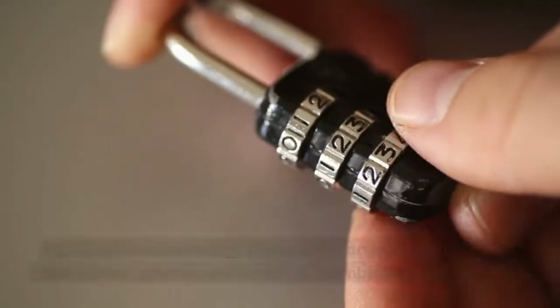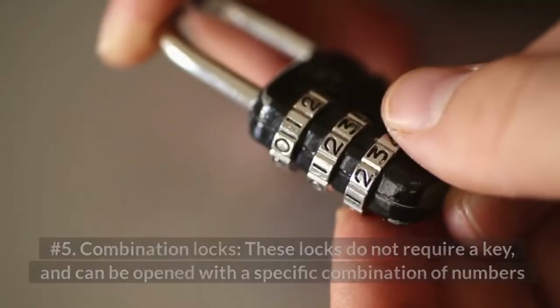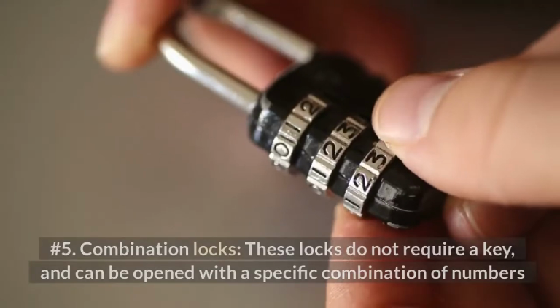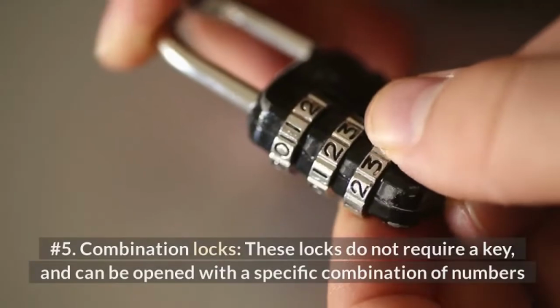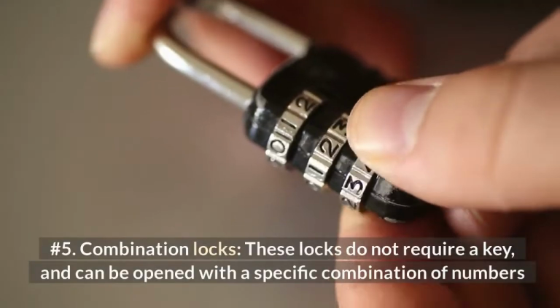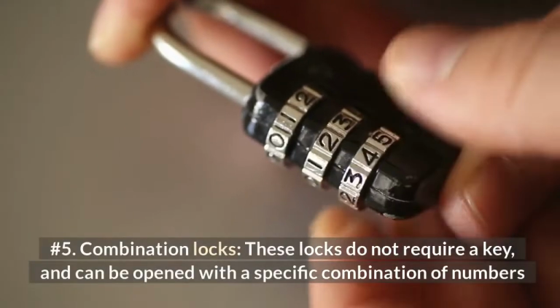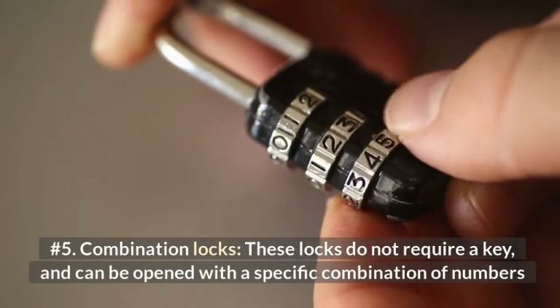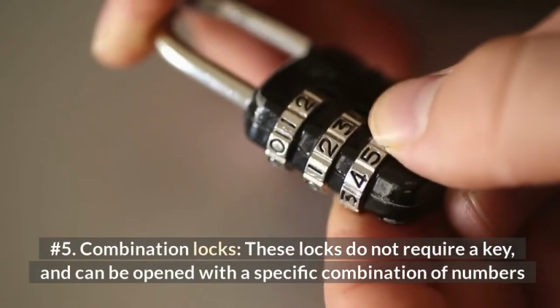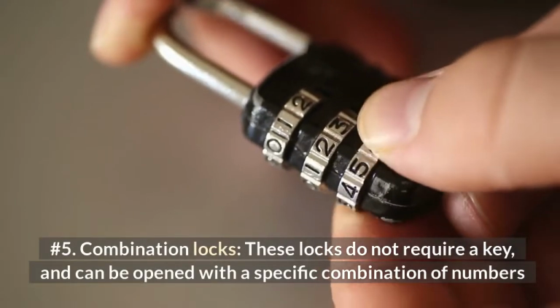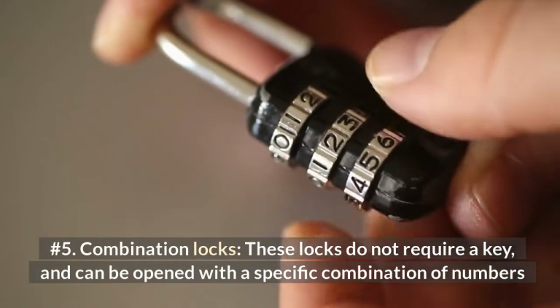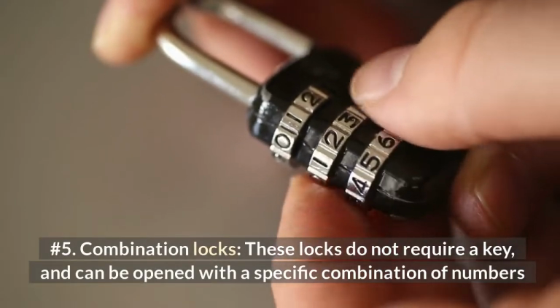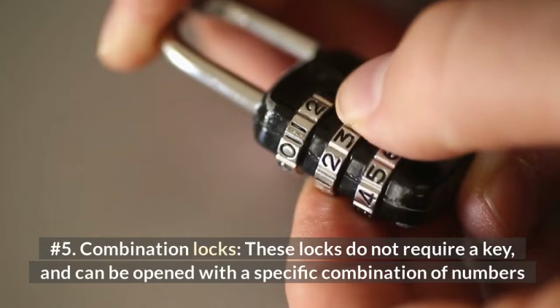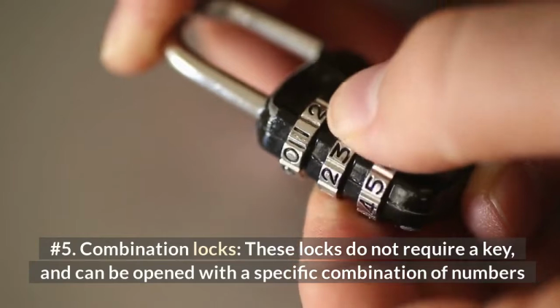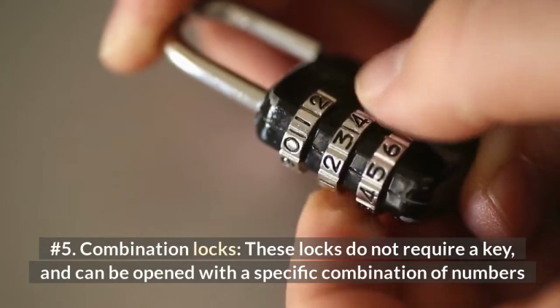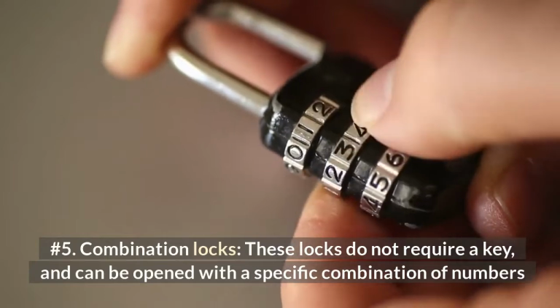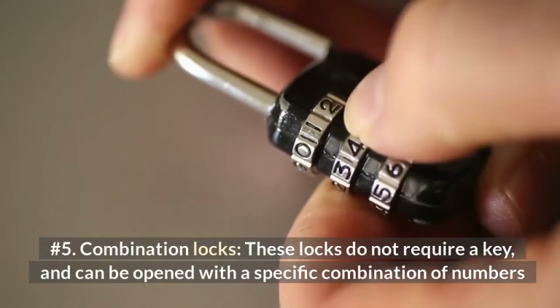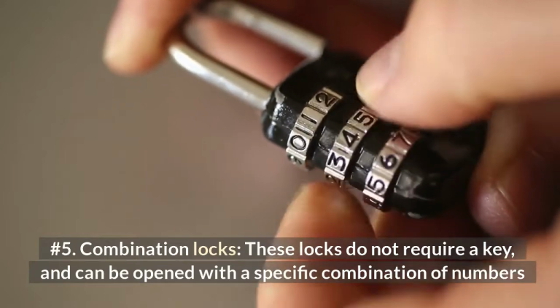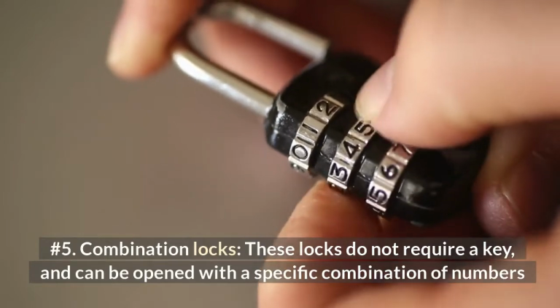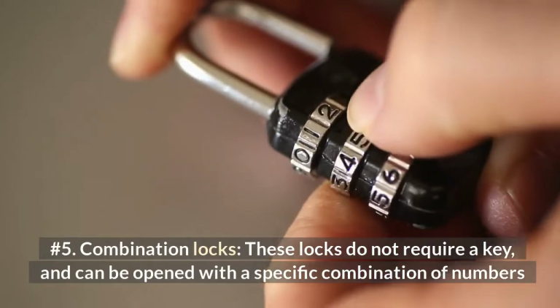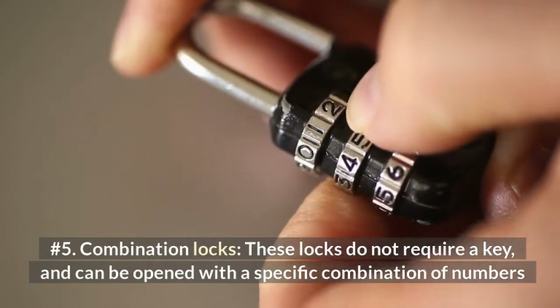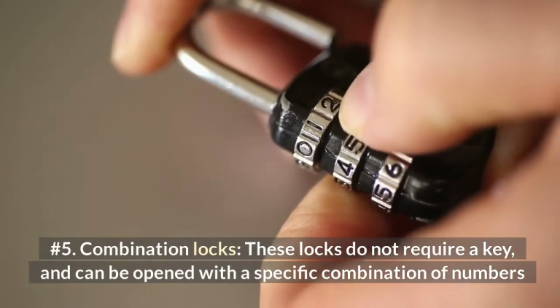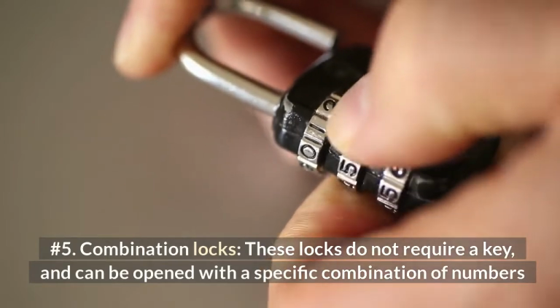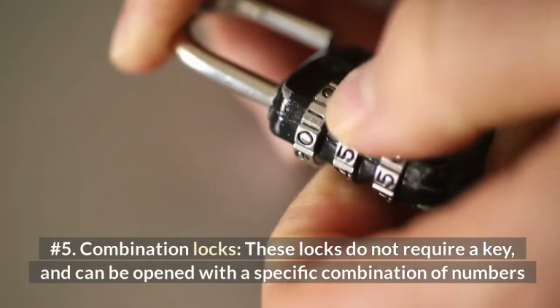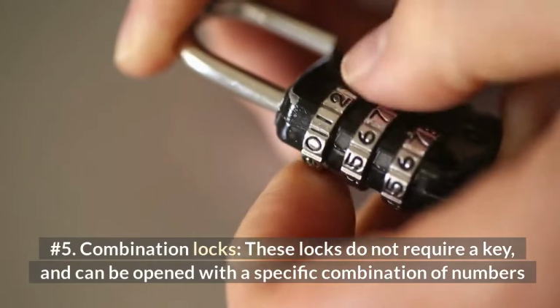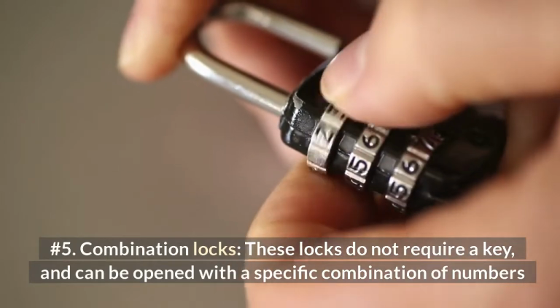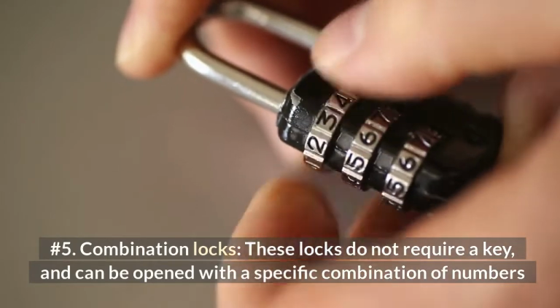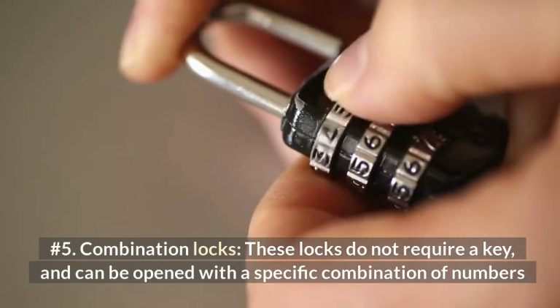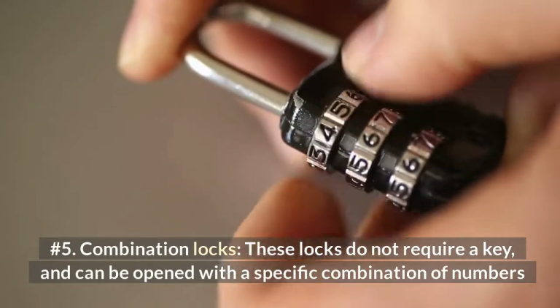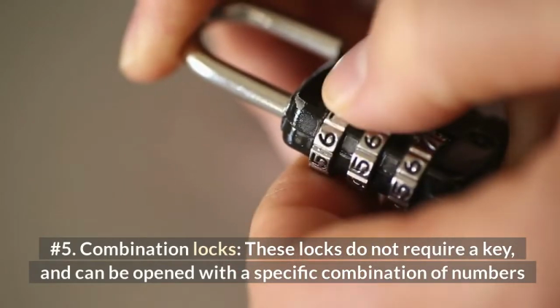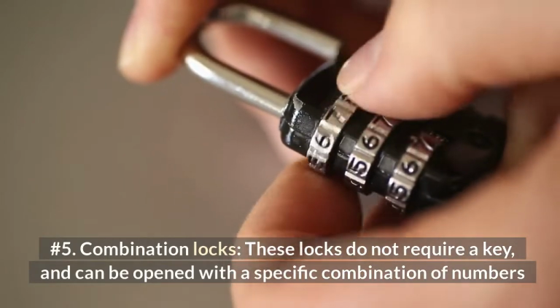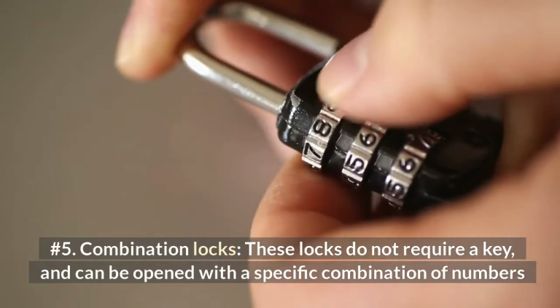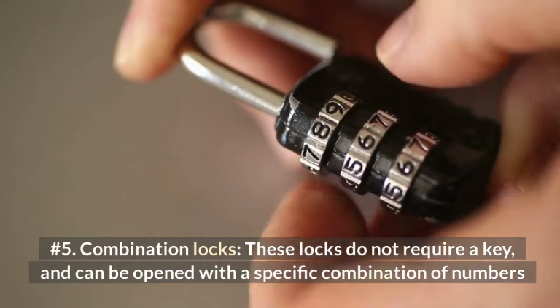Number 5: Combination Locks. These locks do not require a key, and can be opened with a specific combination of numbers.